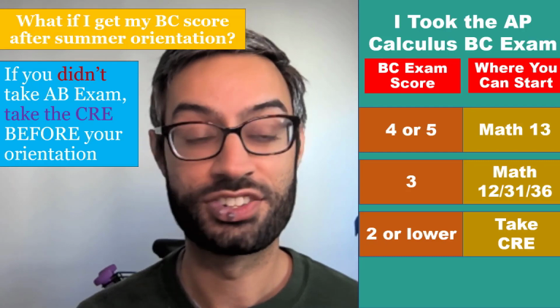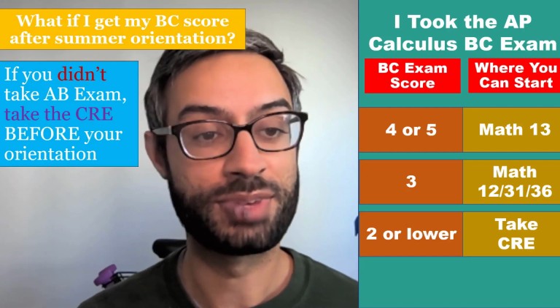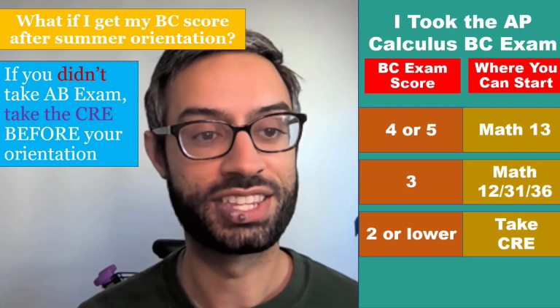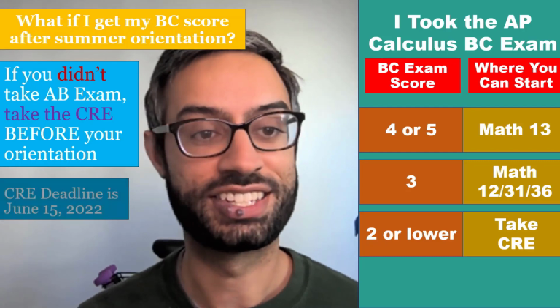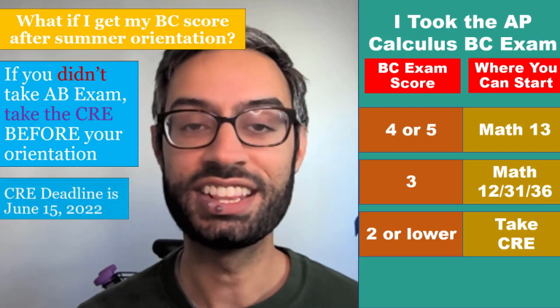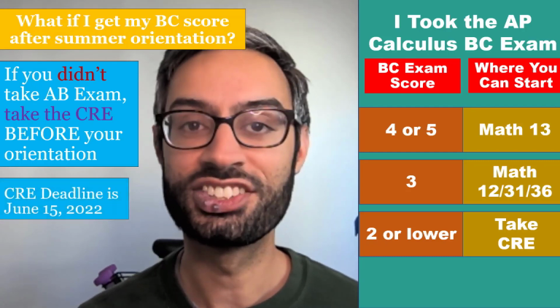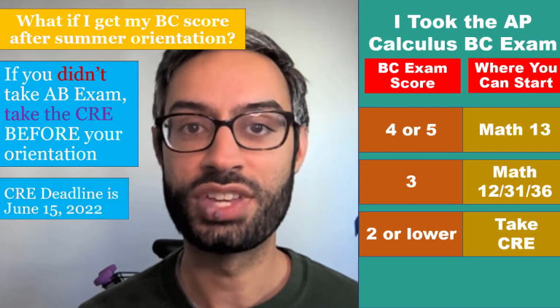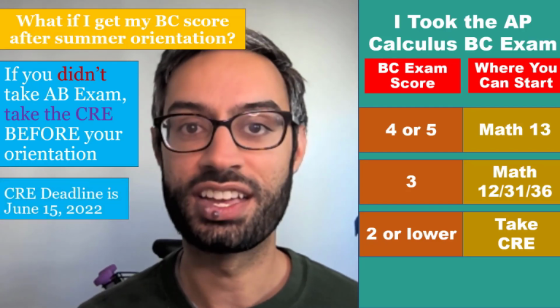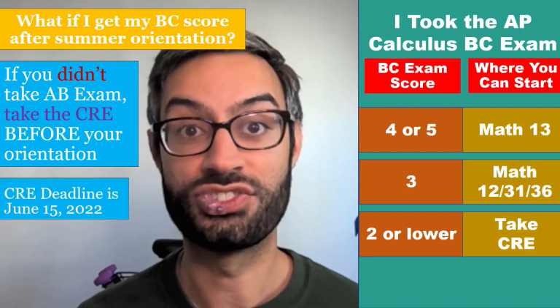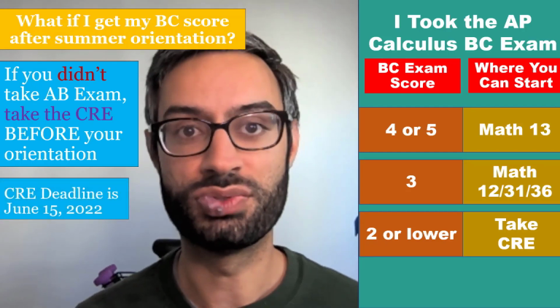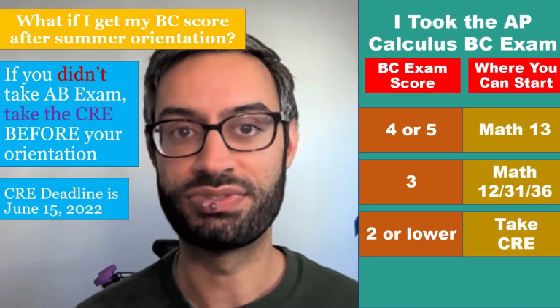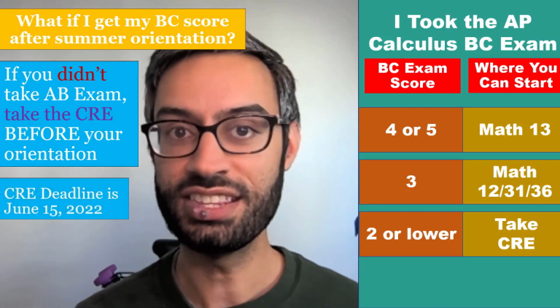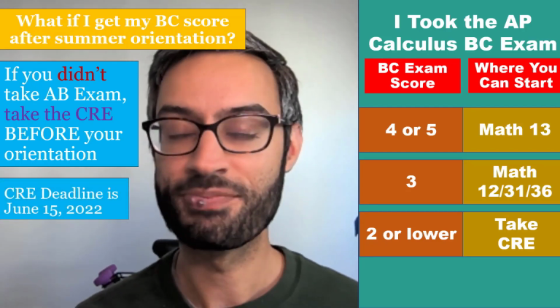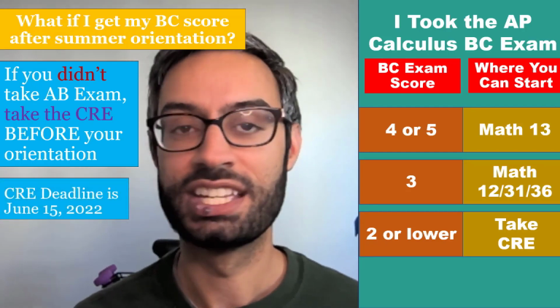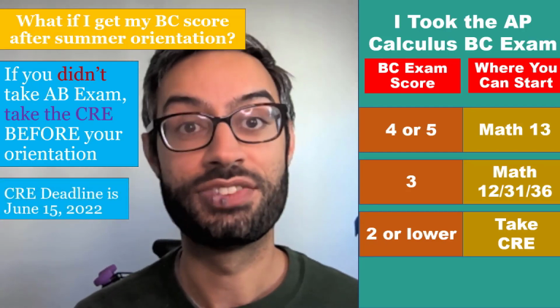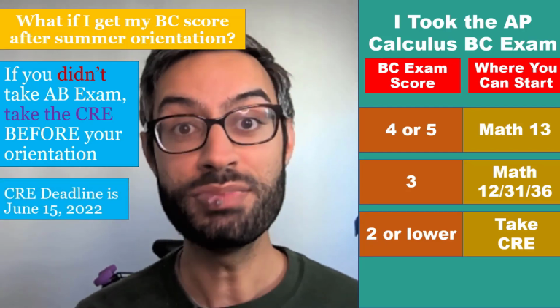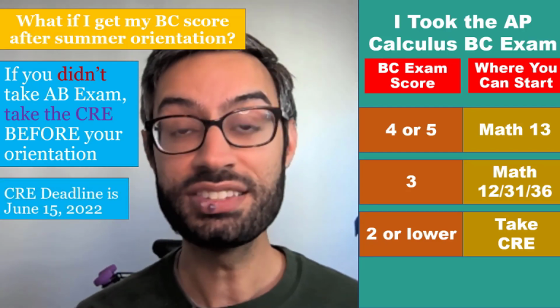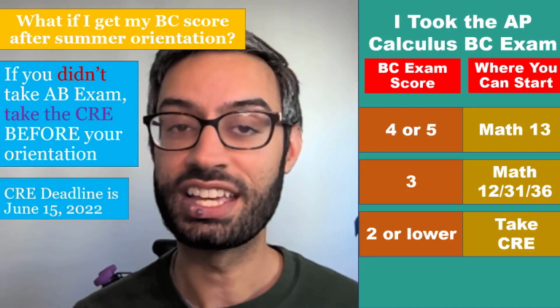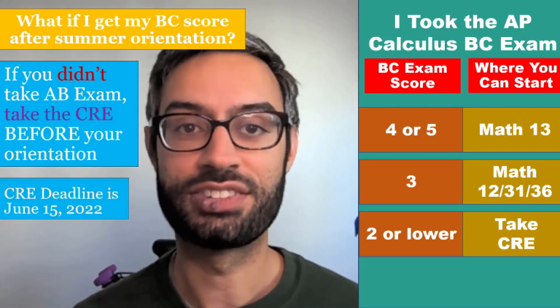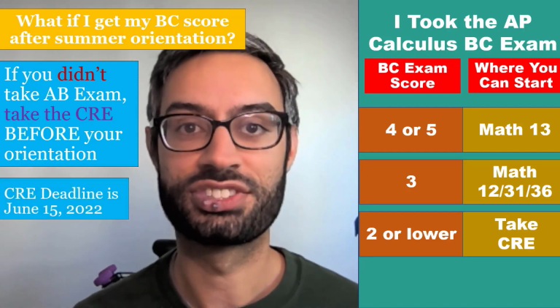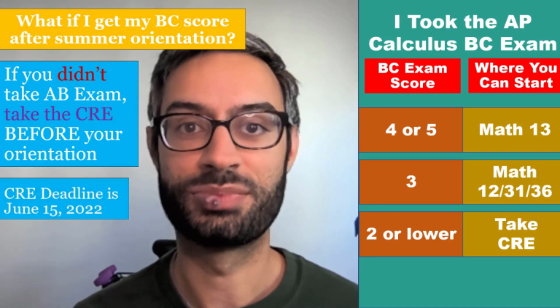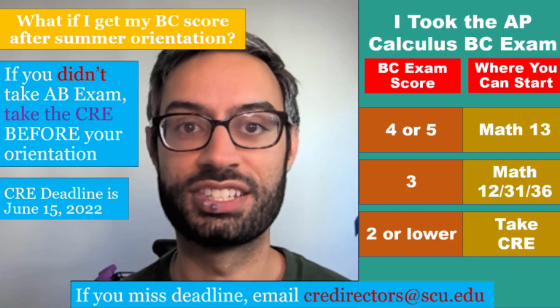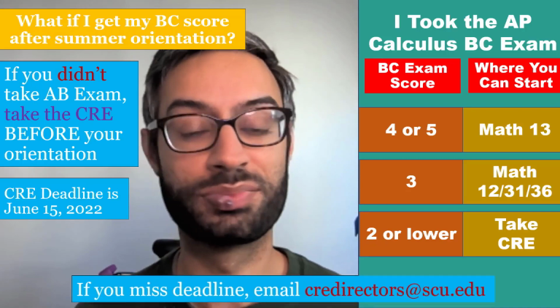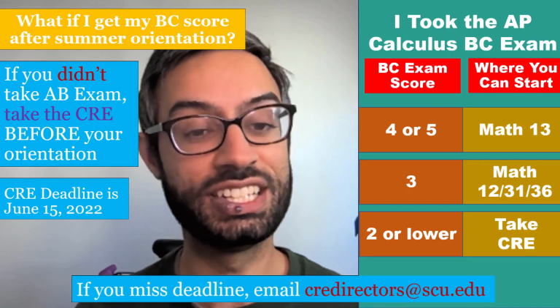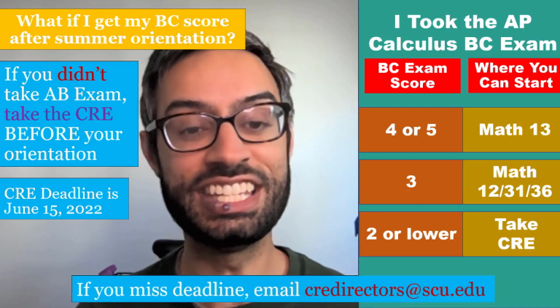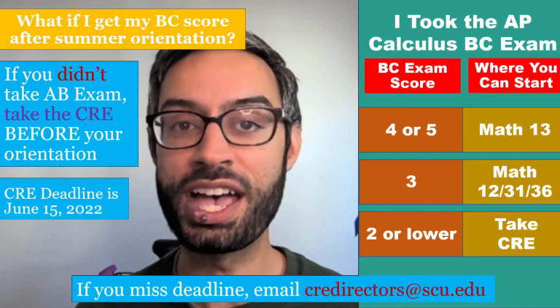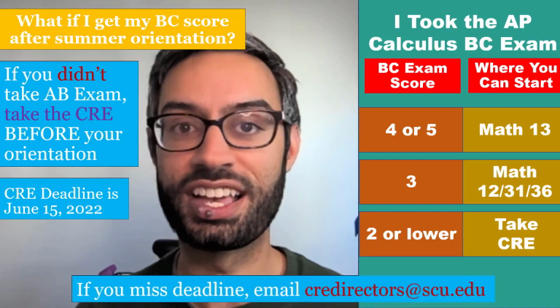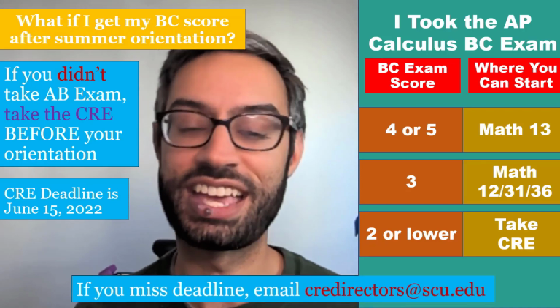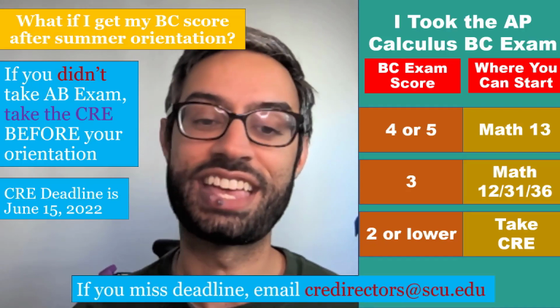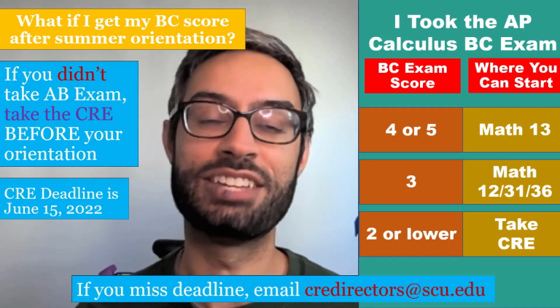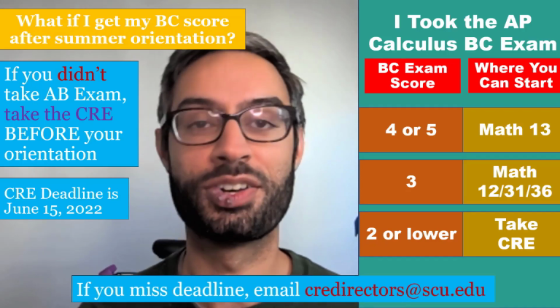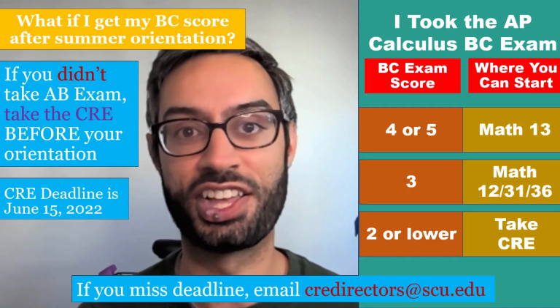If you didn't take the AB exam, please take the CRE before your orientation. Remember that the deadline to do that is June 15th. If you missed the deadline for some reason, please email us at that email below.